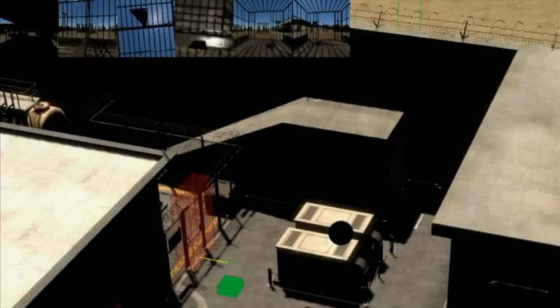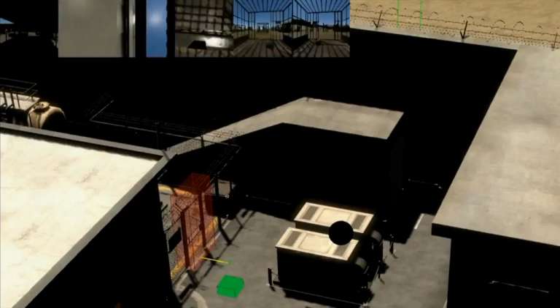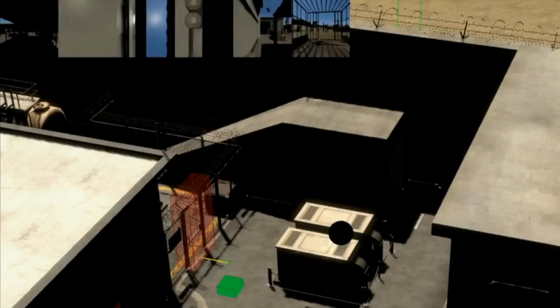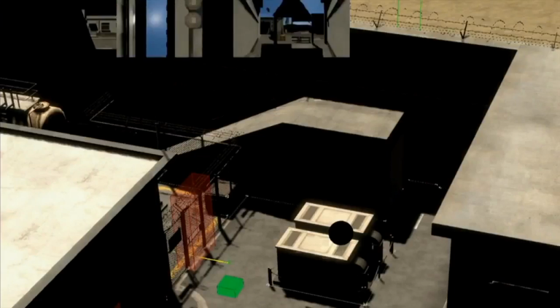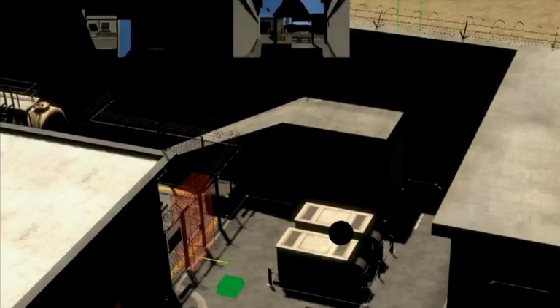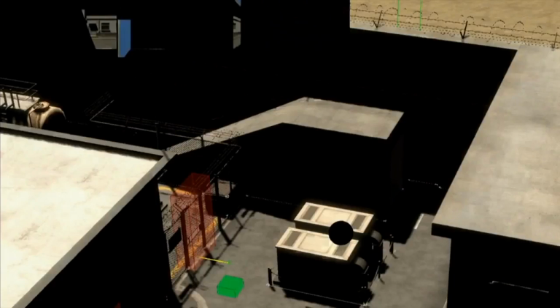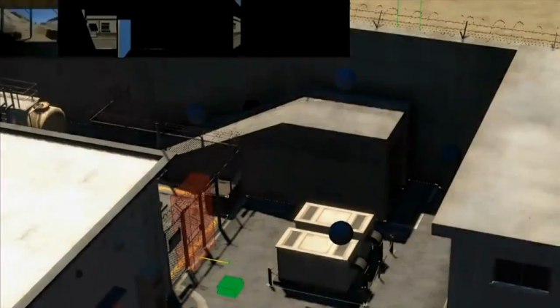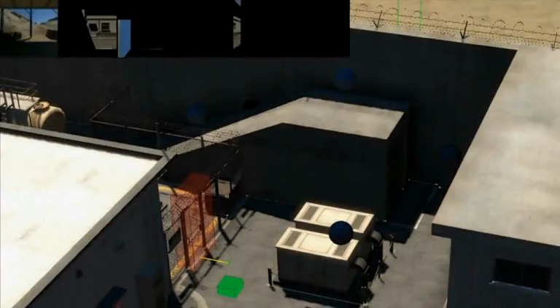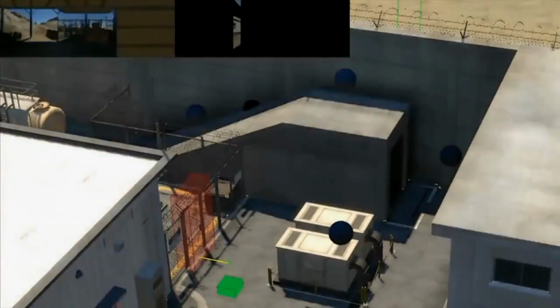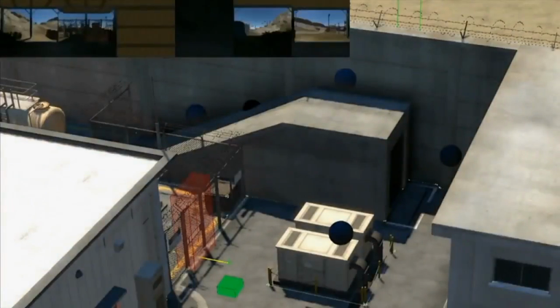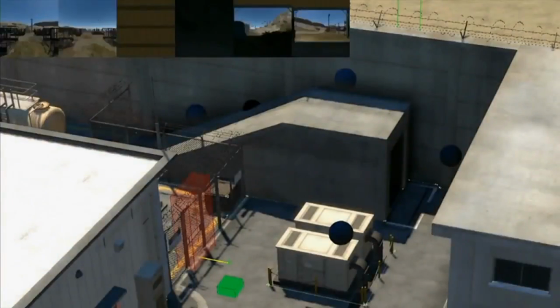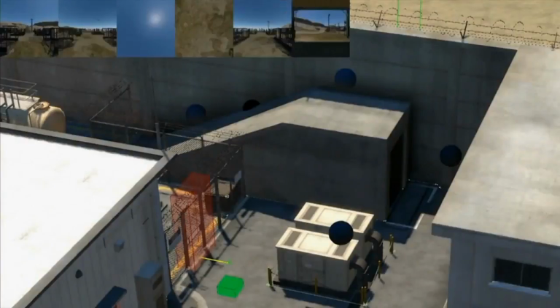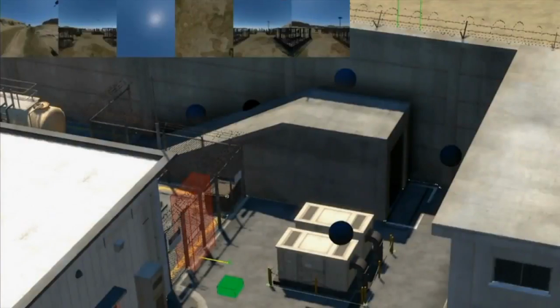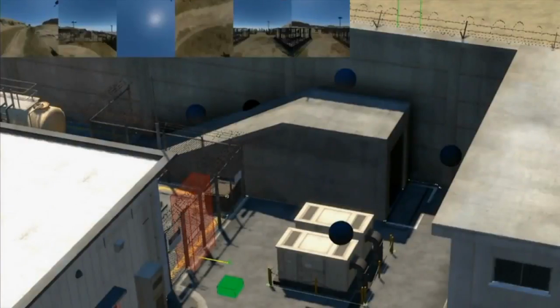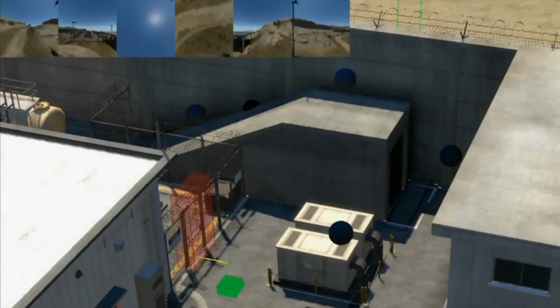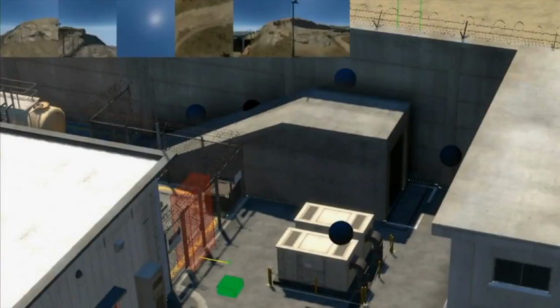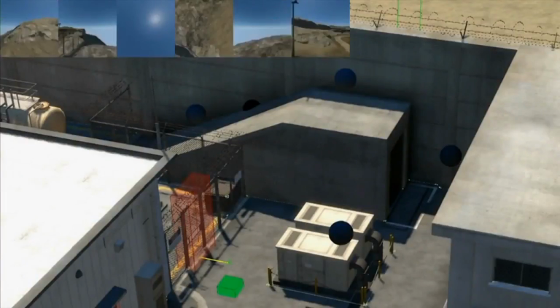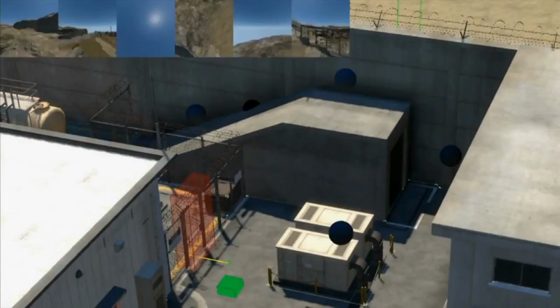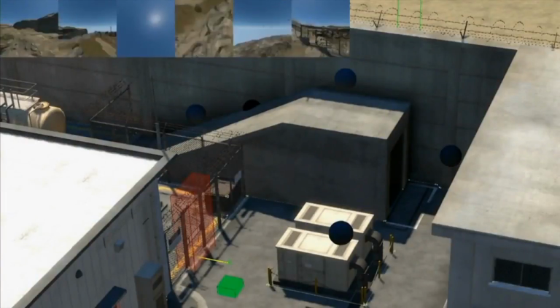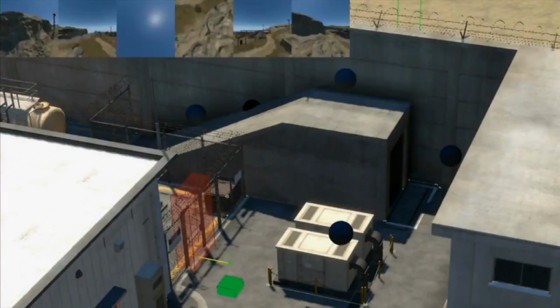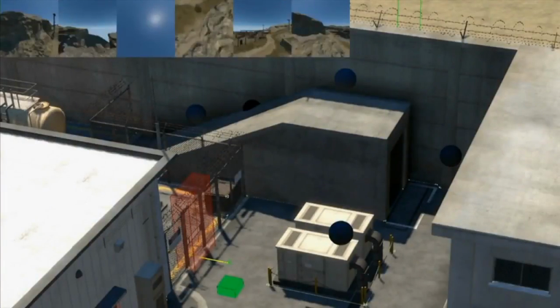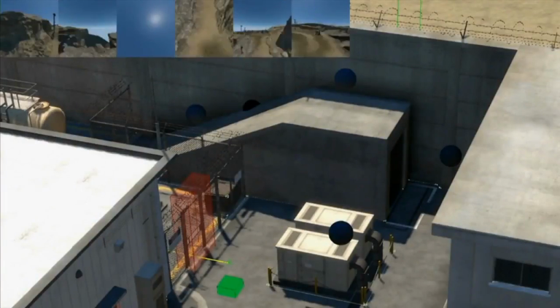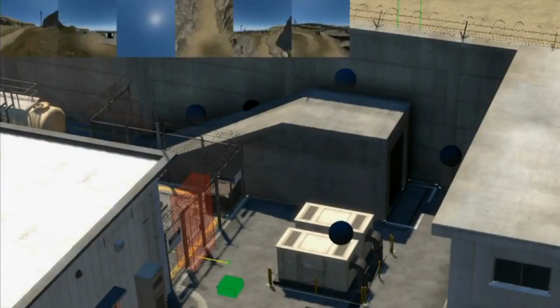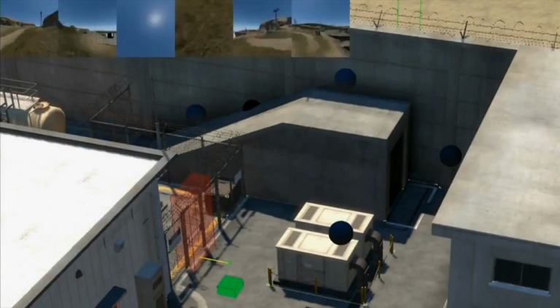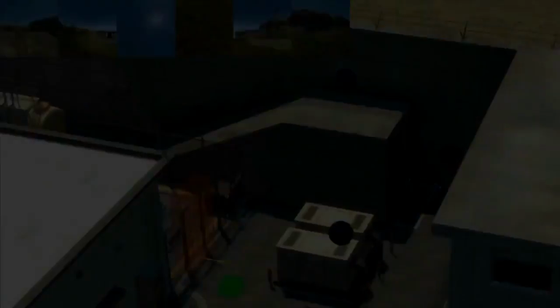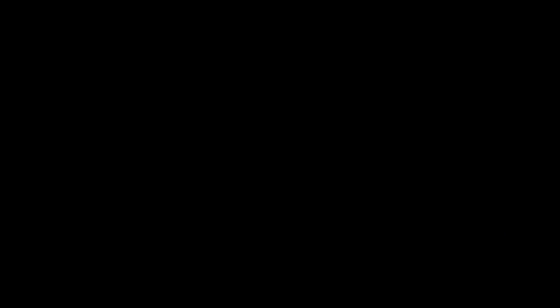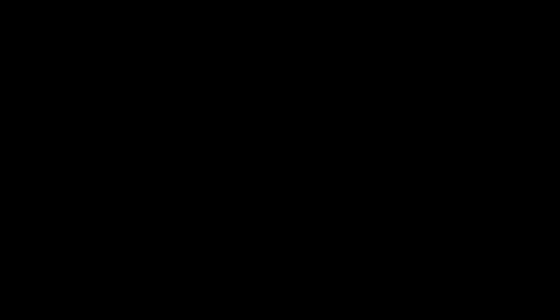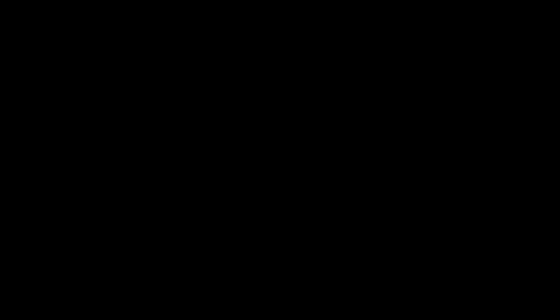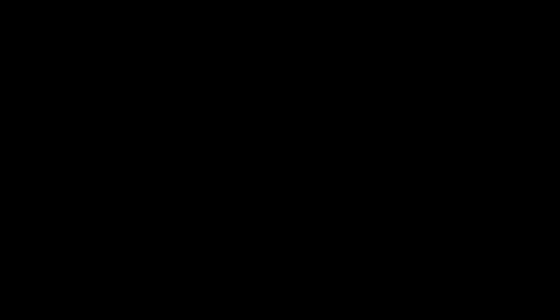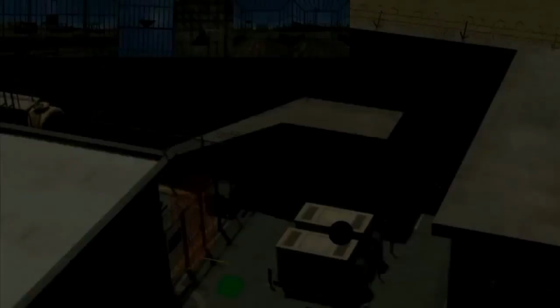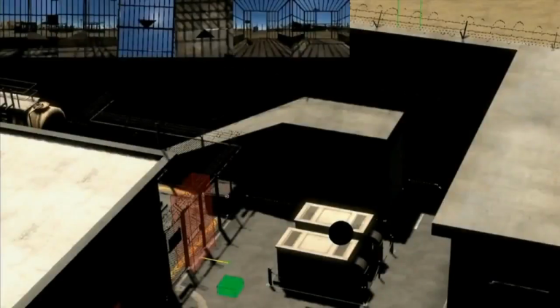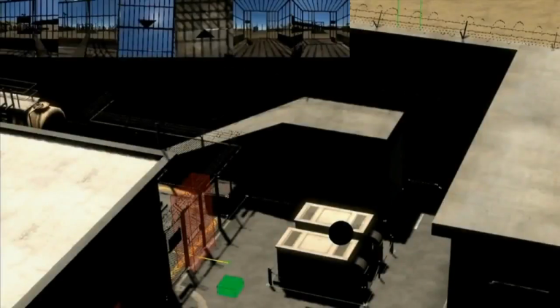Here is a short demonstration of how cube maps are captured. You can see how bright the environment became when the cube map was generated.